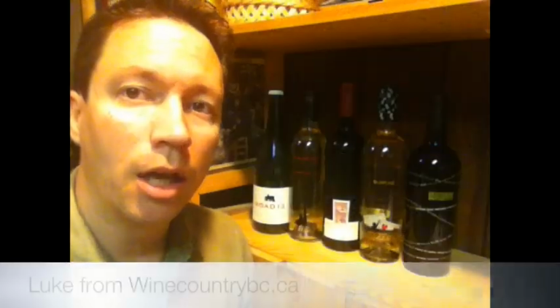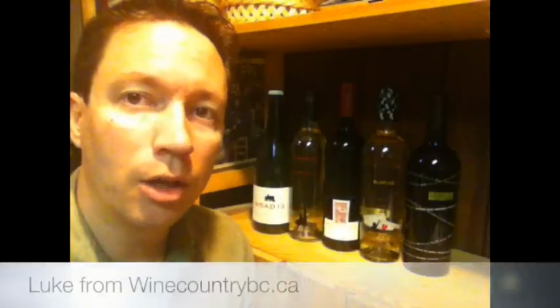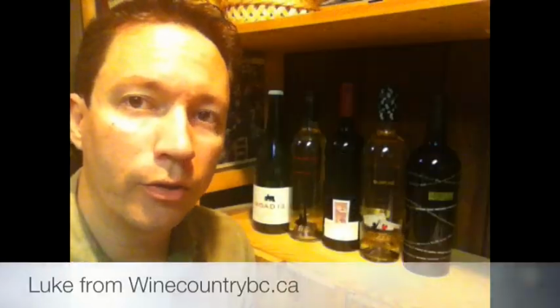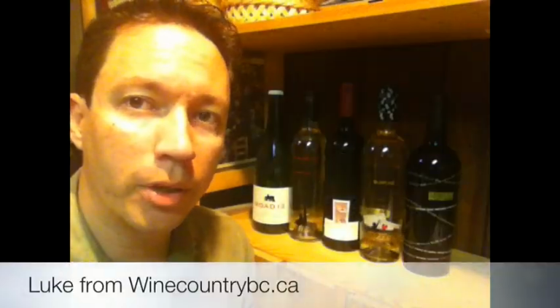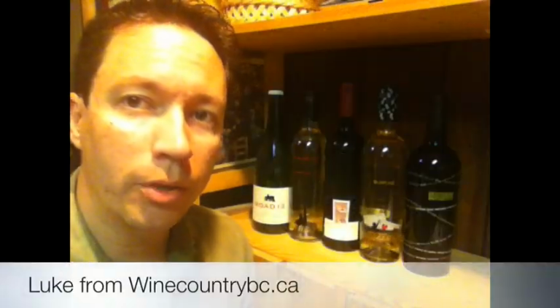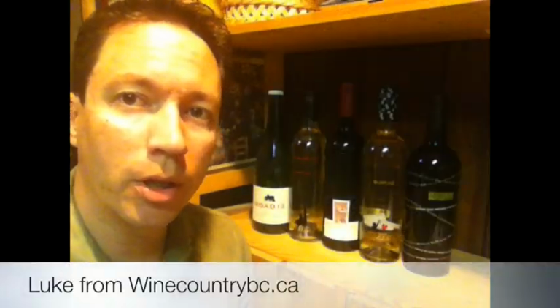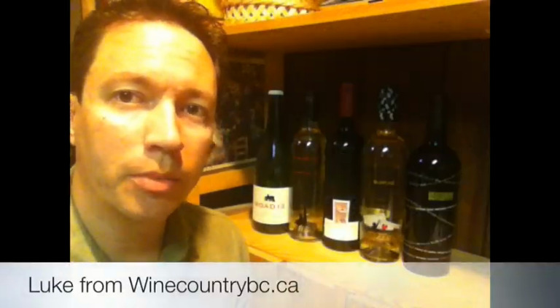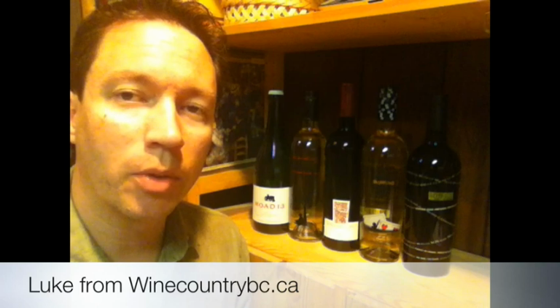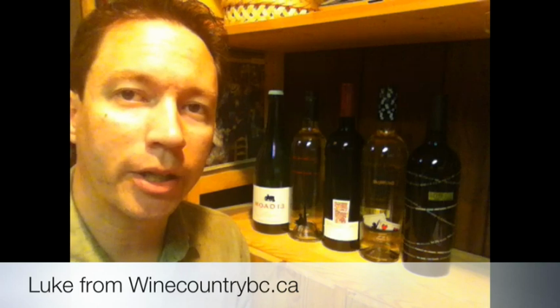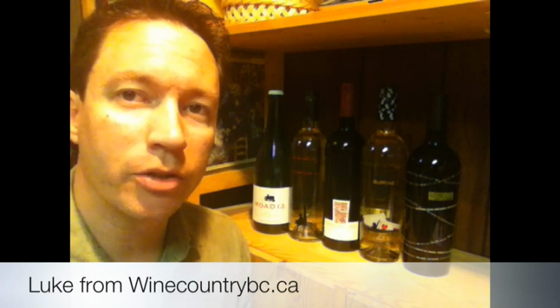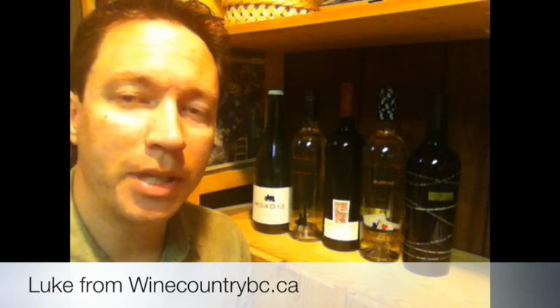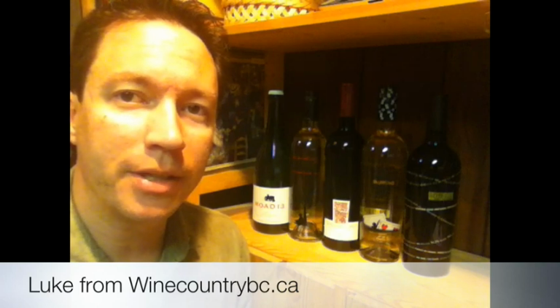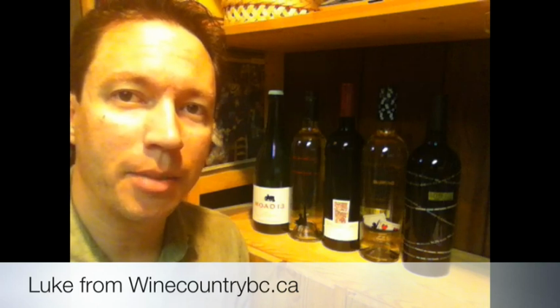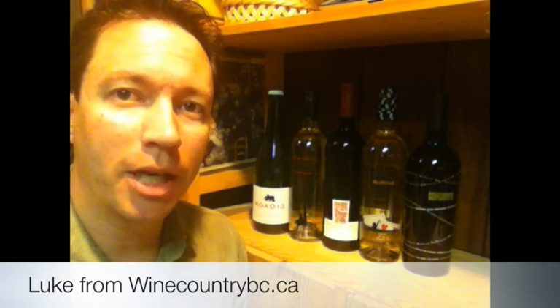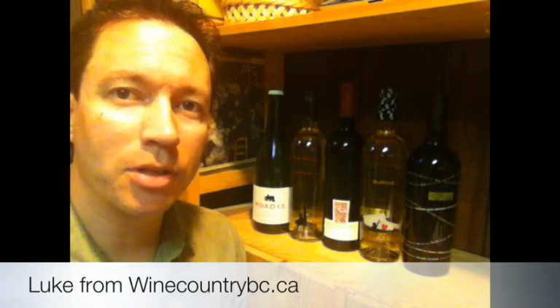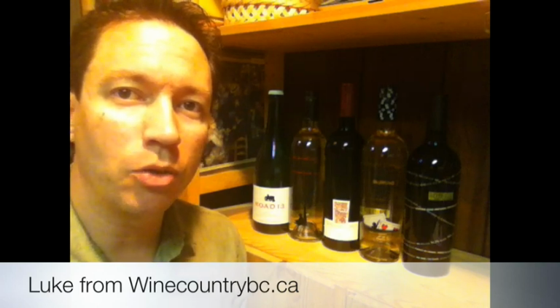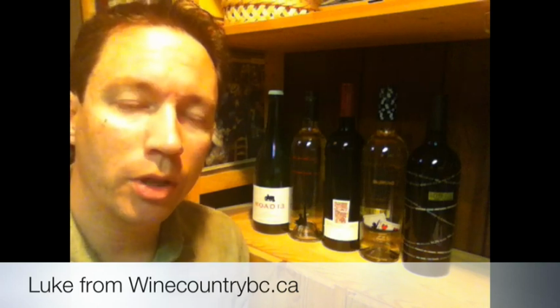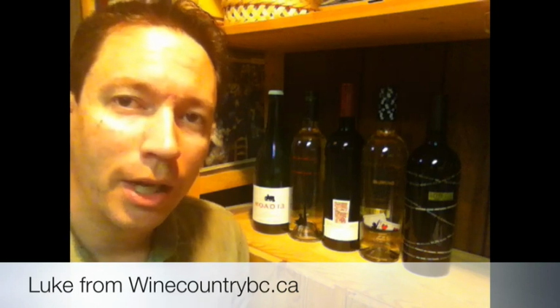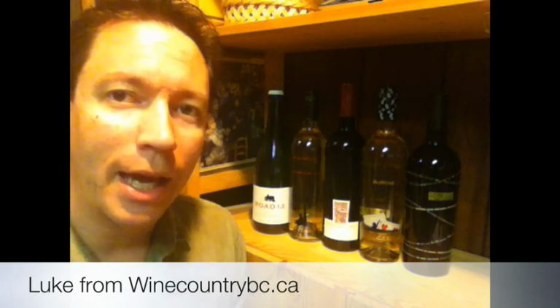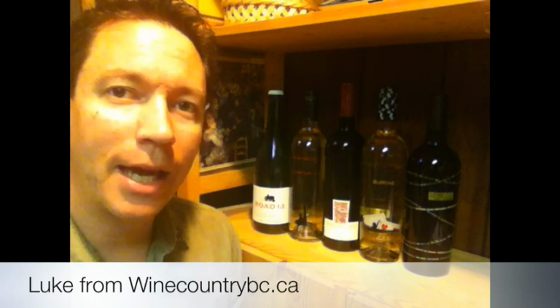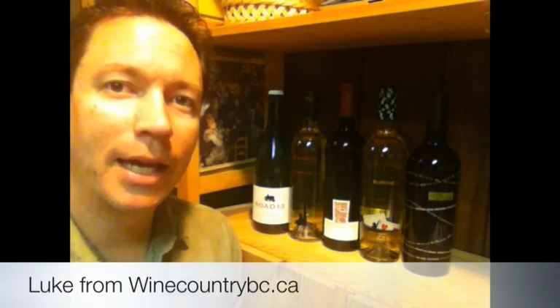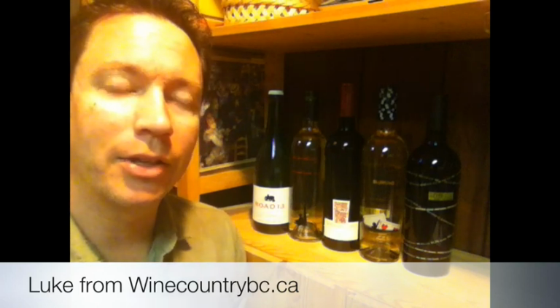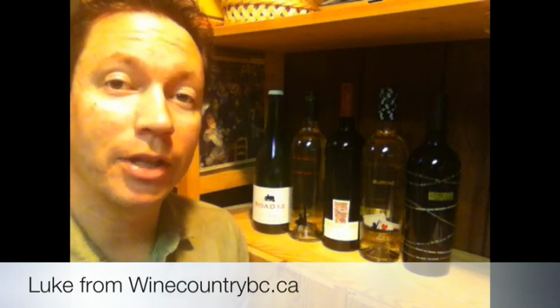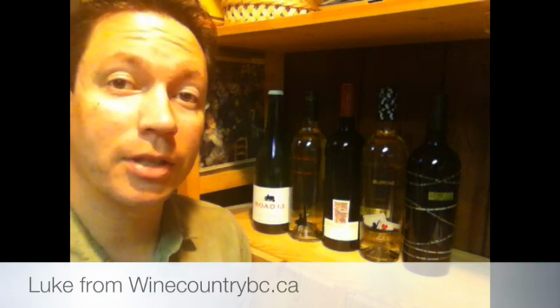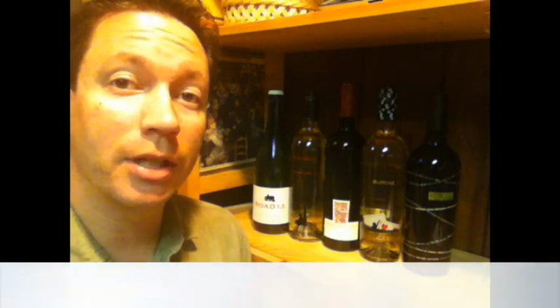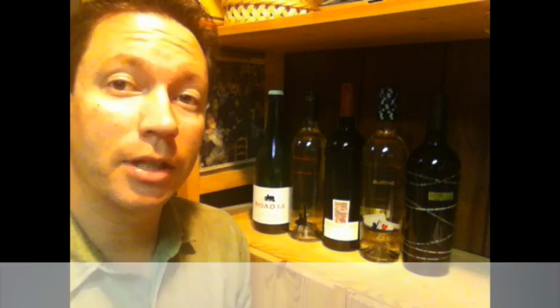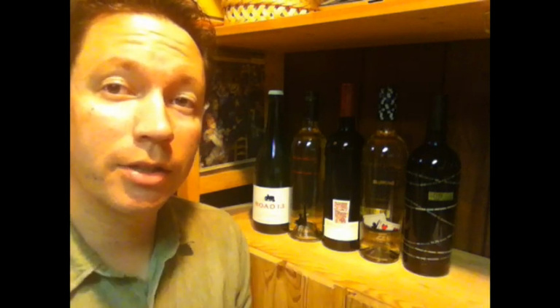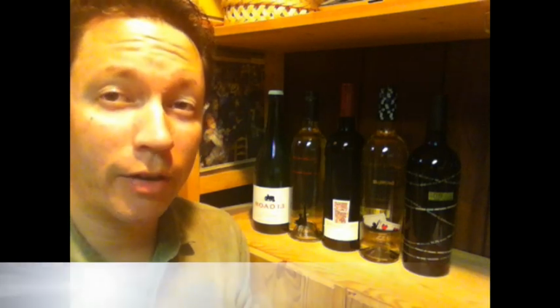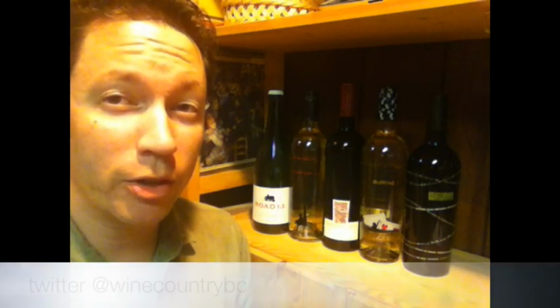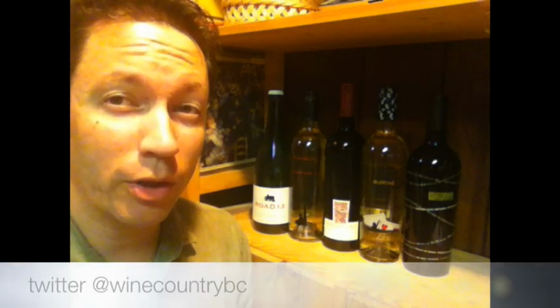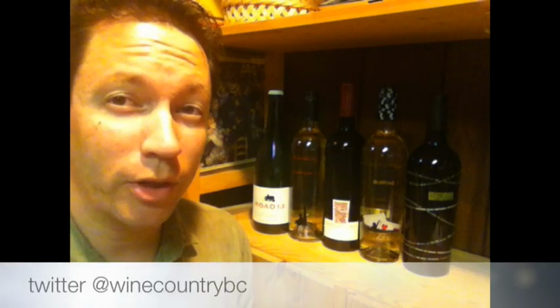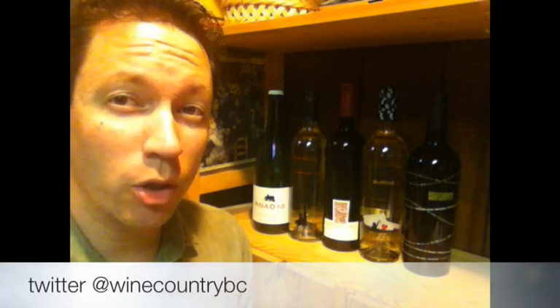Hello everybody. Welcome to Wine Country BC. My name is Luke and this is kind of an interesting video.